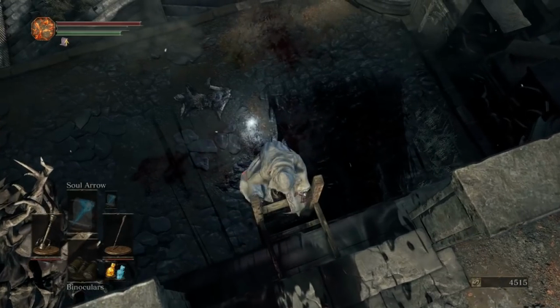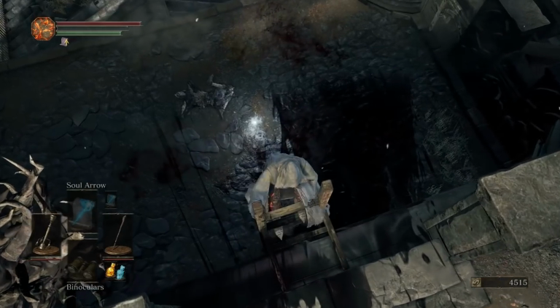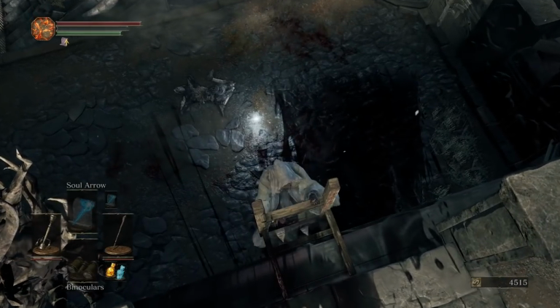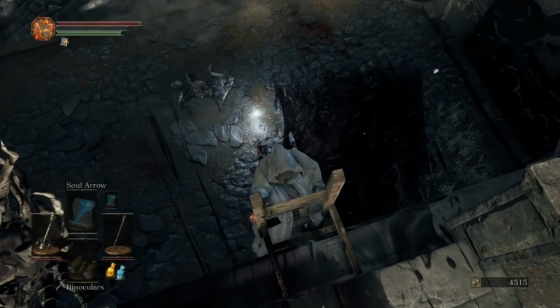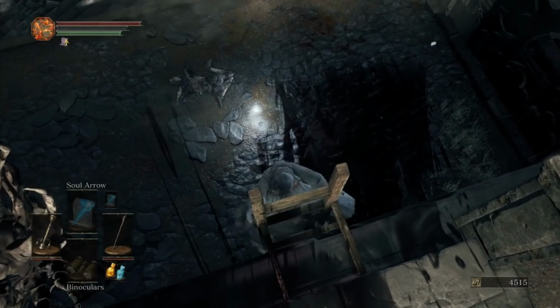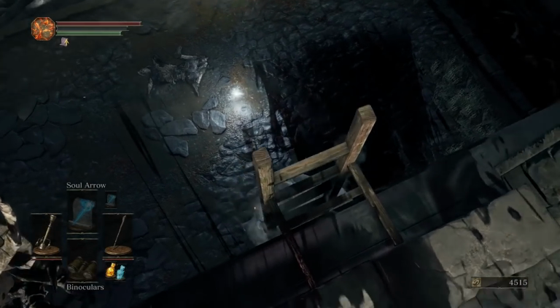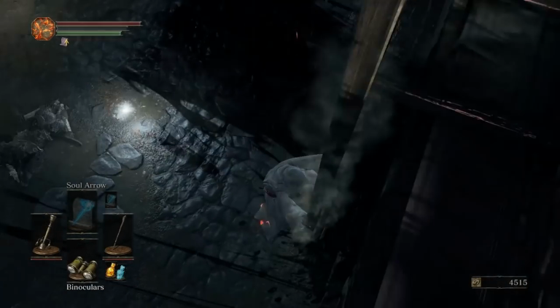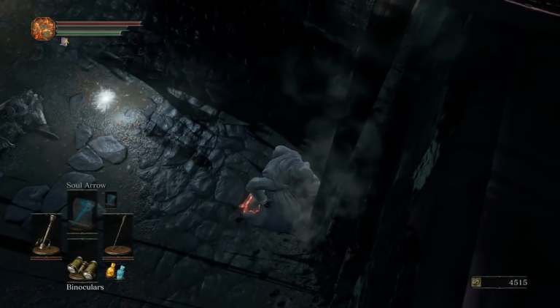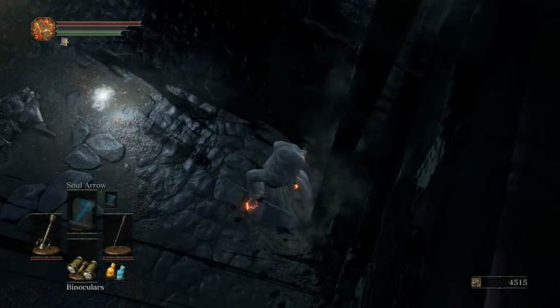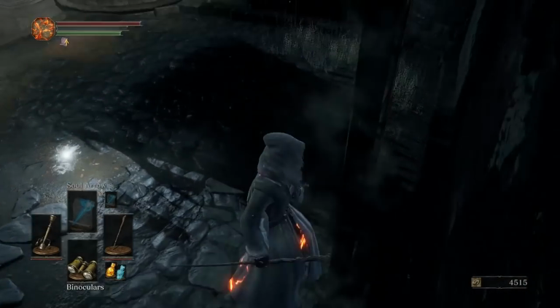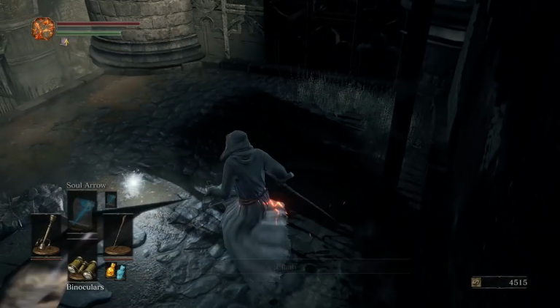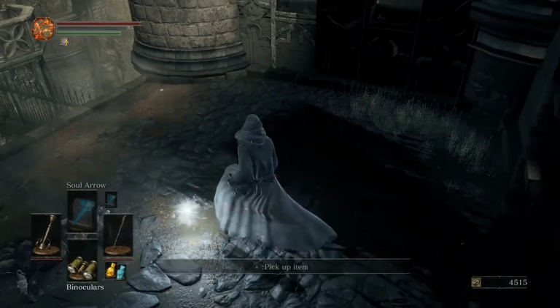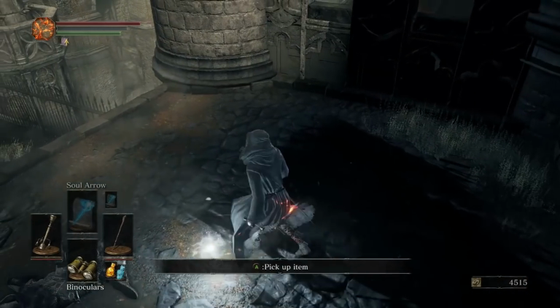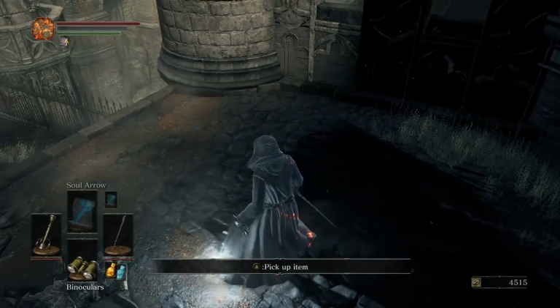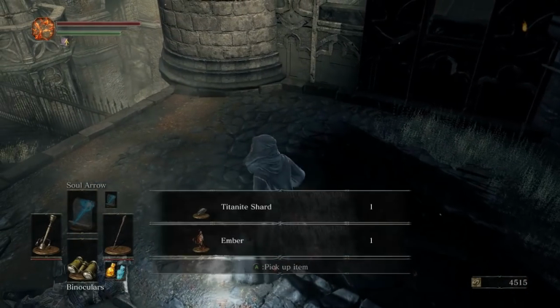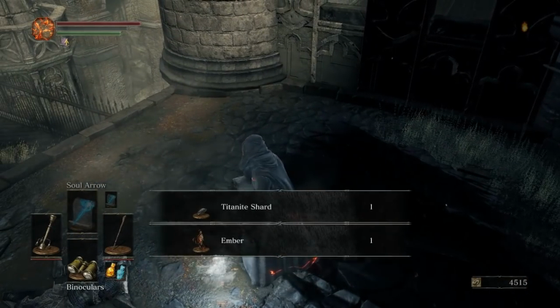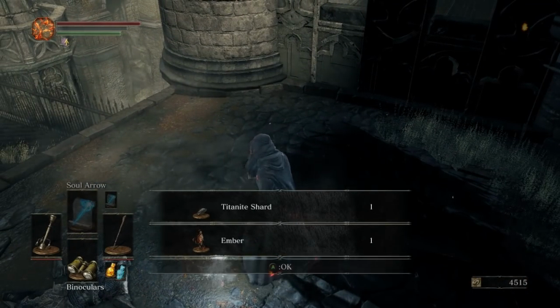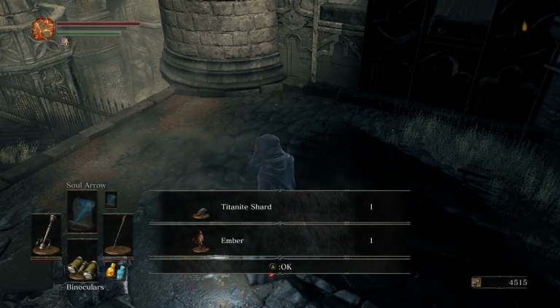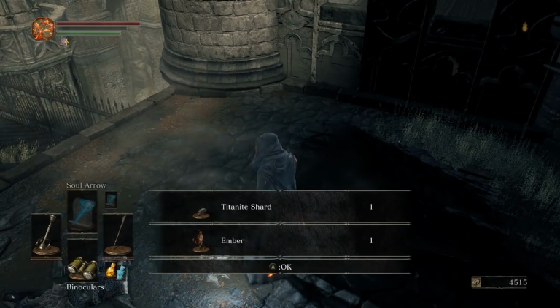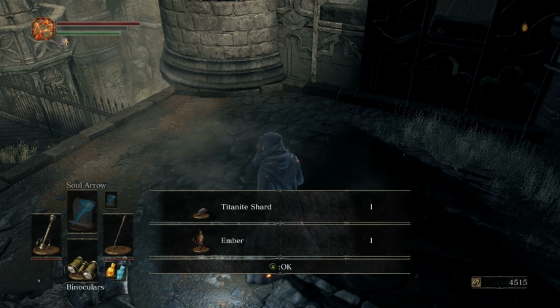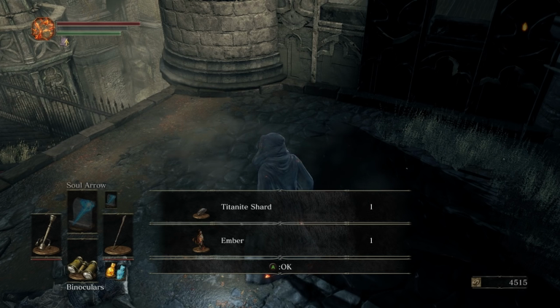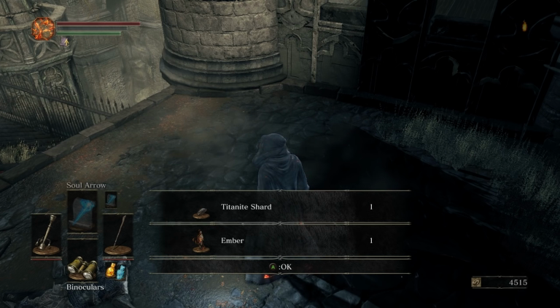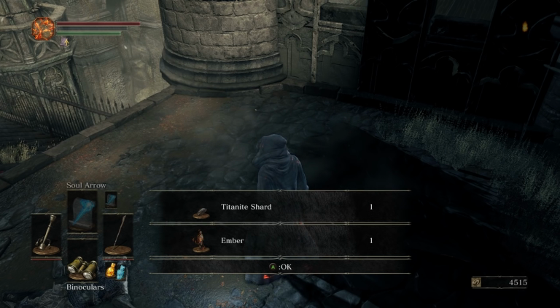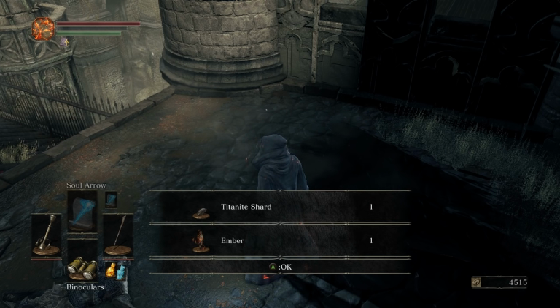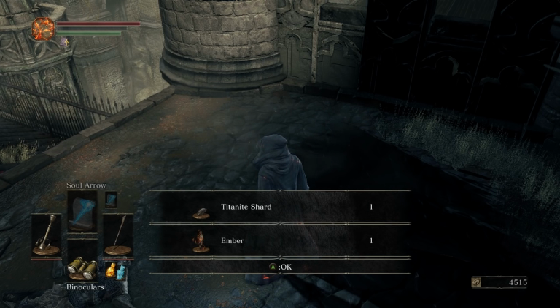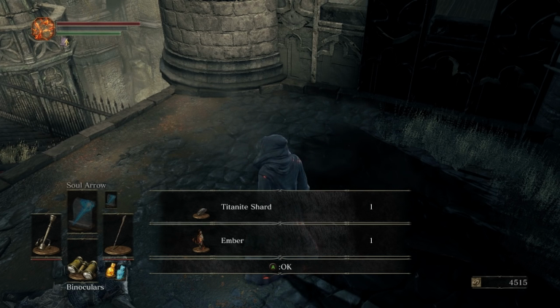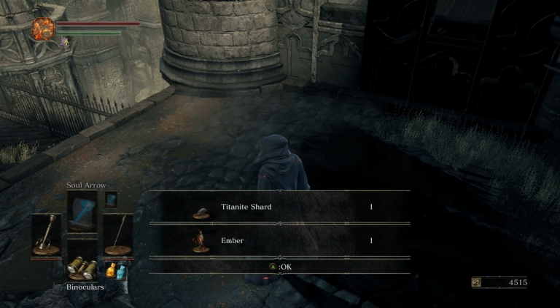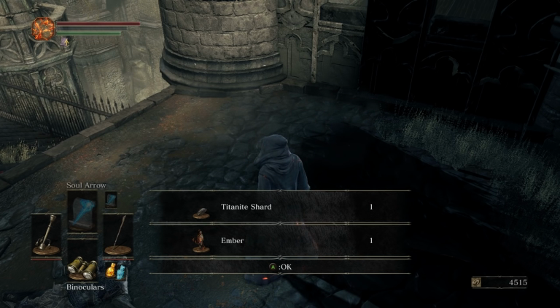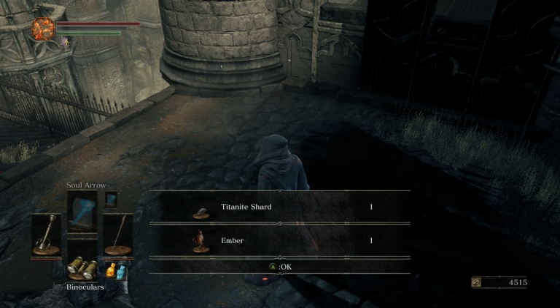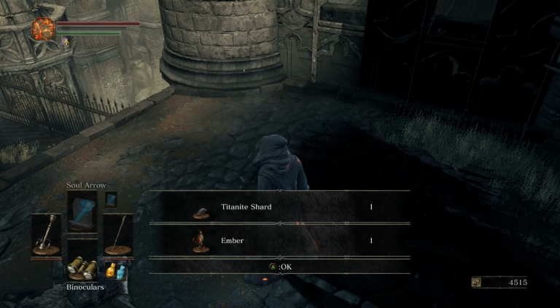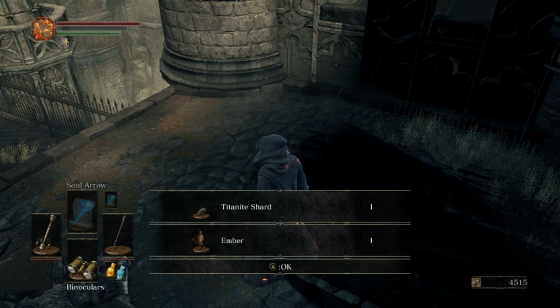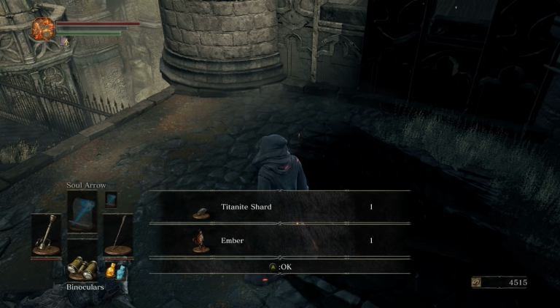Those things have a very high chance of dropping Embers and Titanite Shards. You can go ahead and upgrade your Sorcerer's Catalyst while you're at it — you can farm for Titanite Shards and Embers very easily.